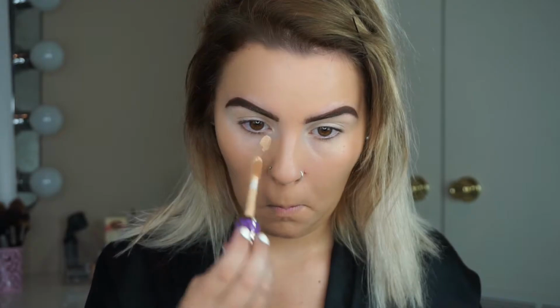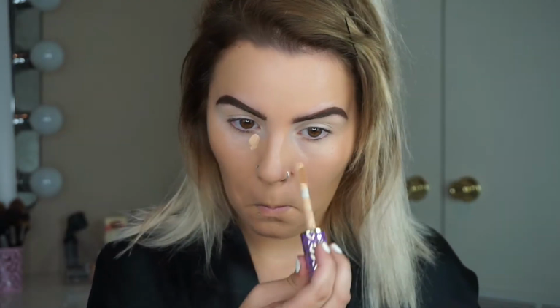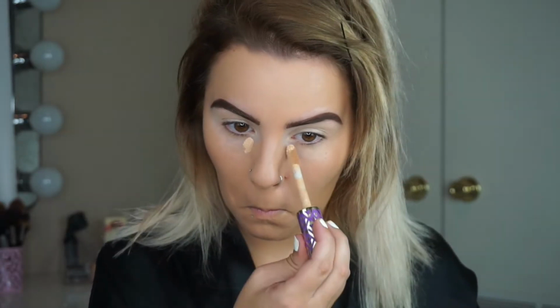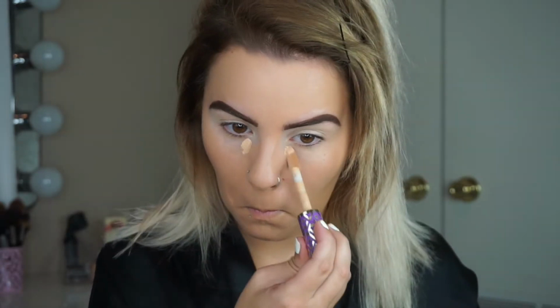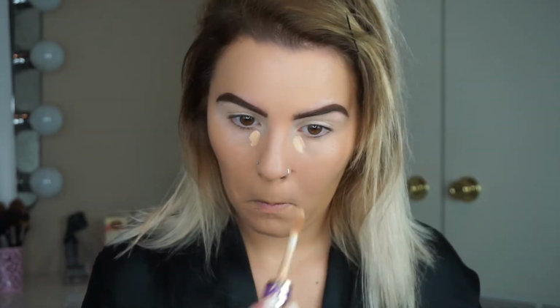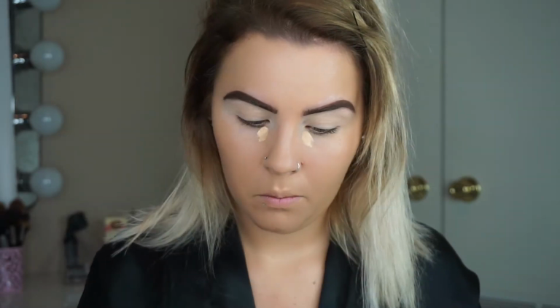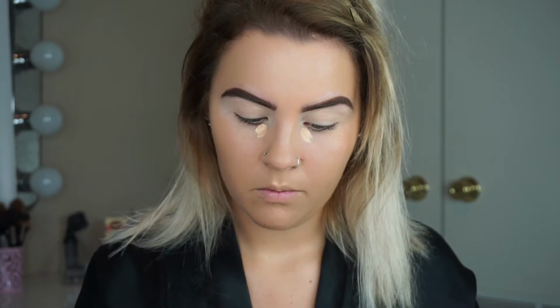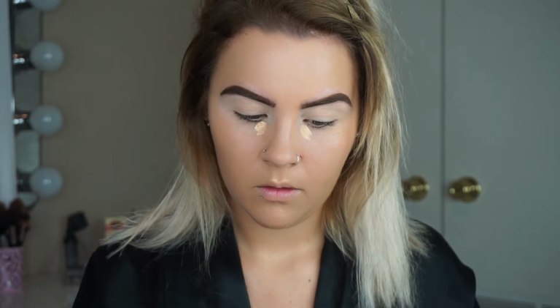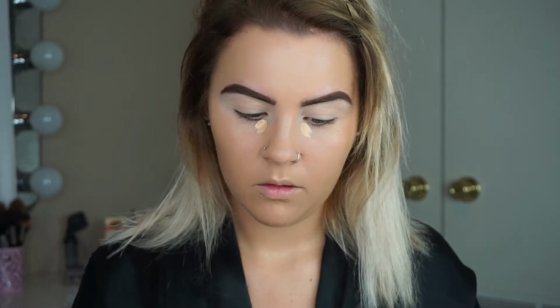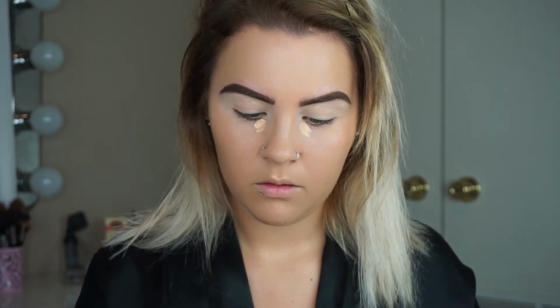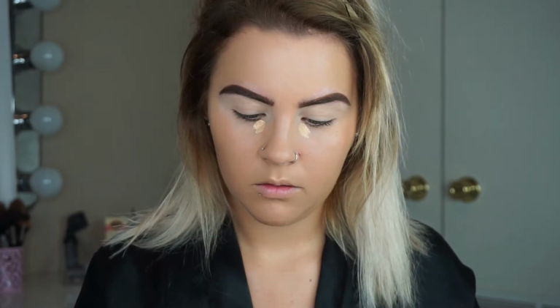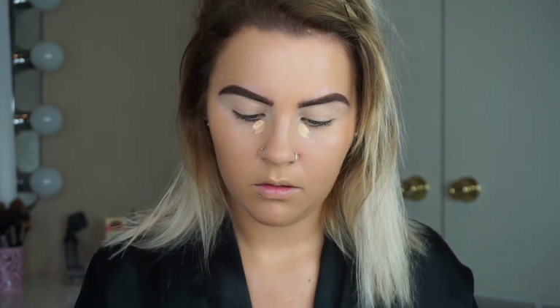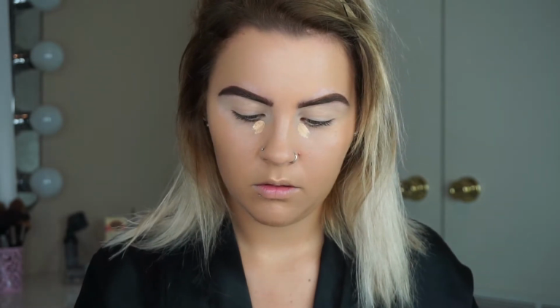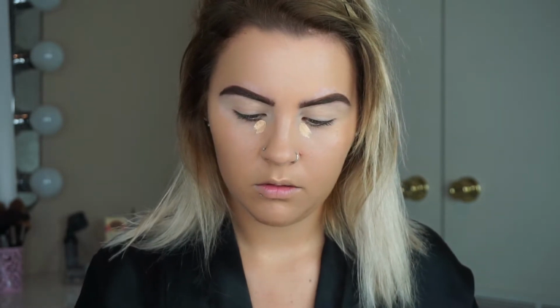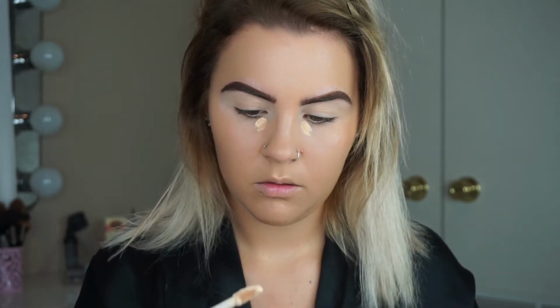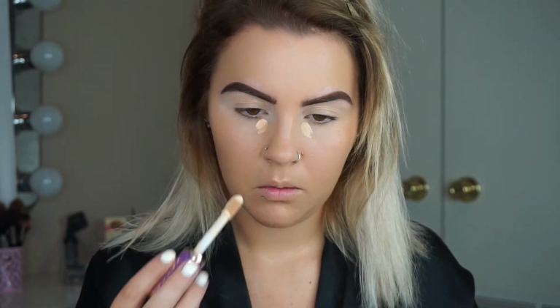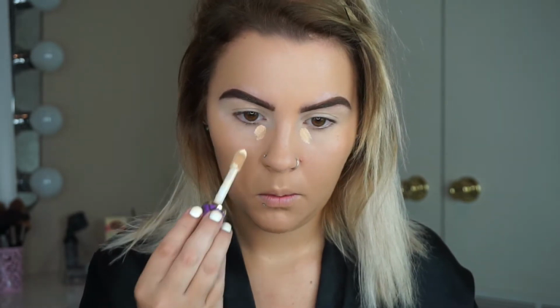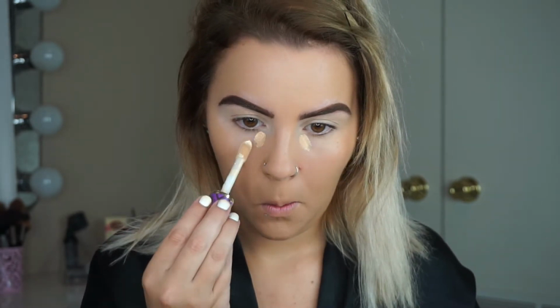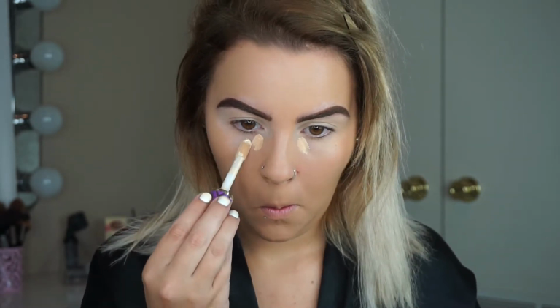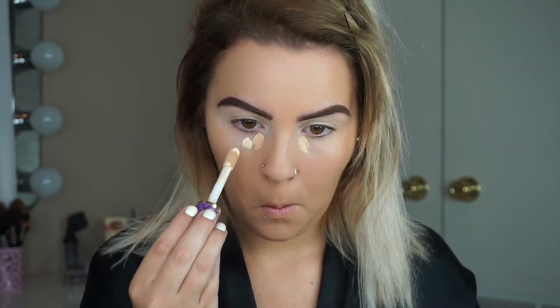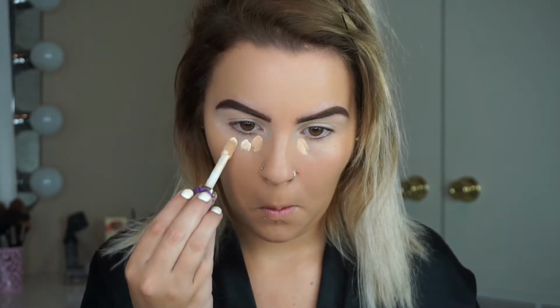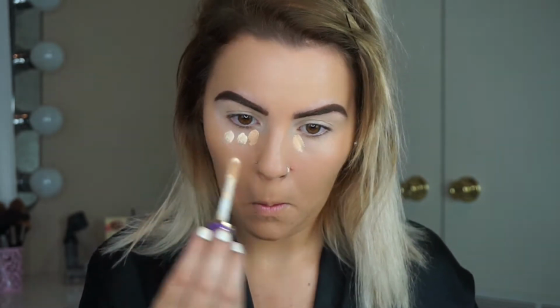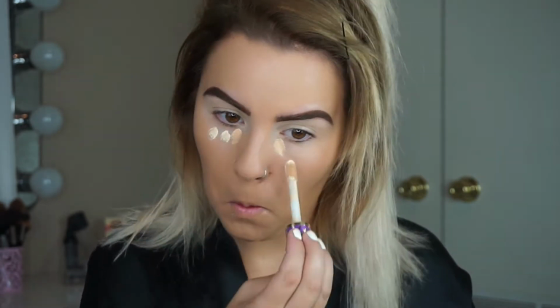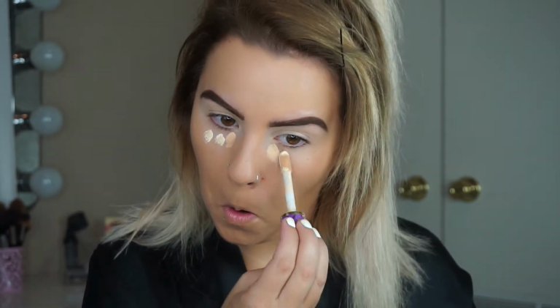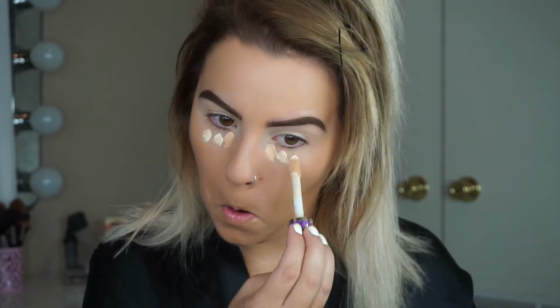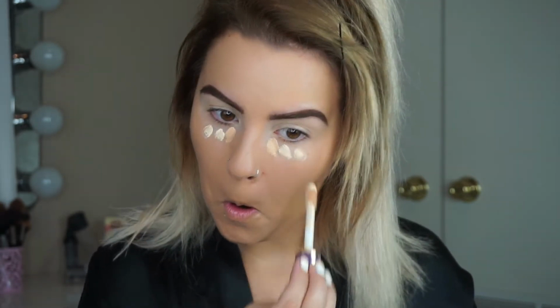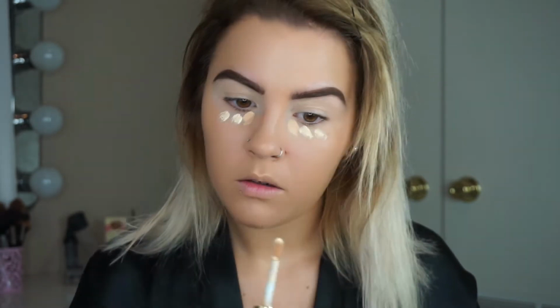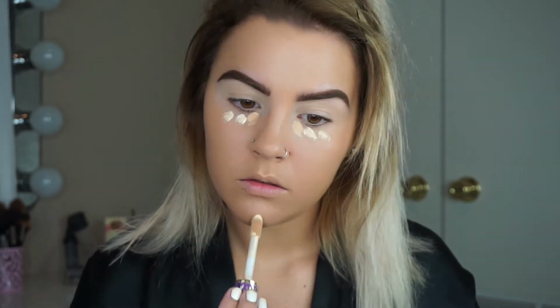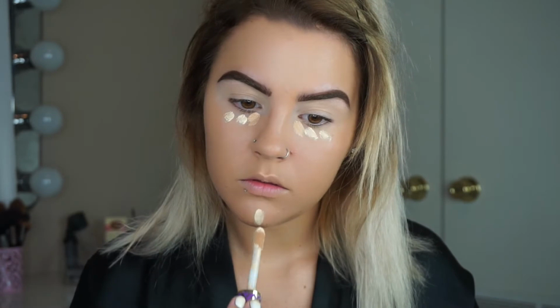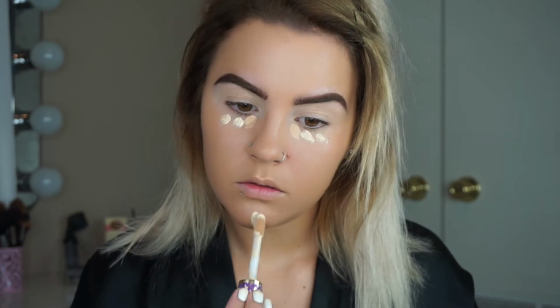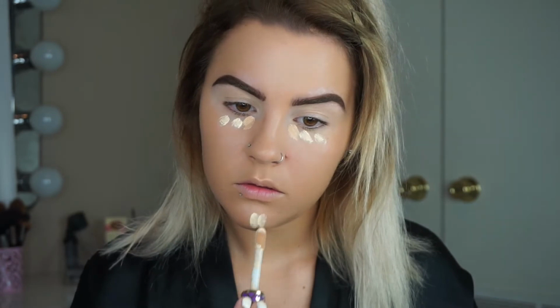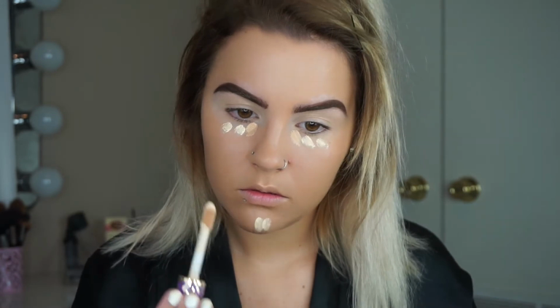For concealer I'm using the Tarte Shape Tape and I'm mixing two shades together to get my perfect match, and then just blending that out with the Beauty Blender.